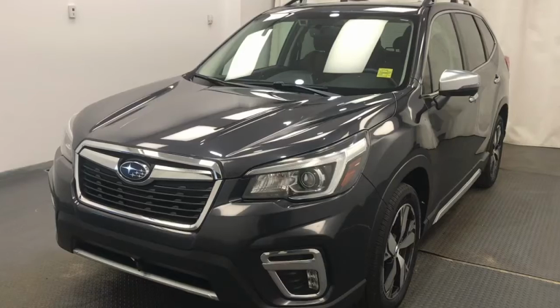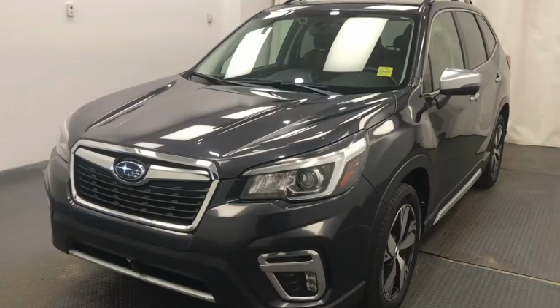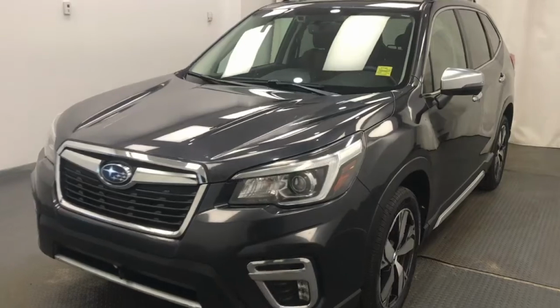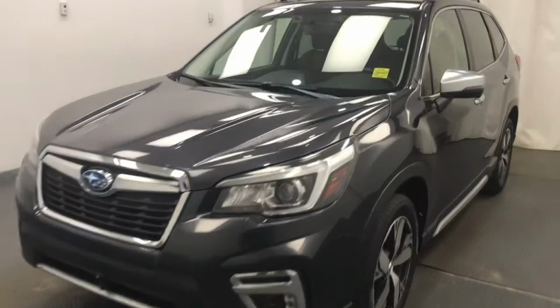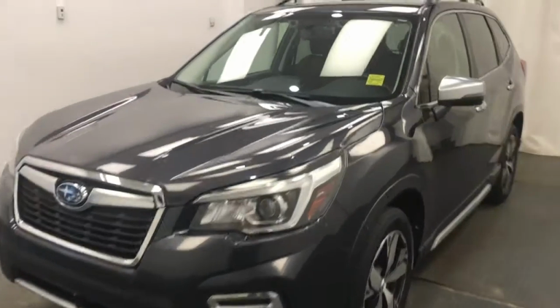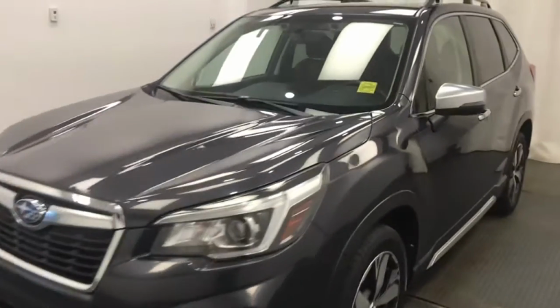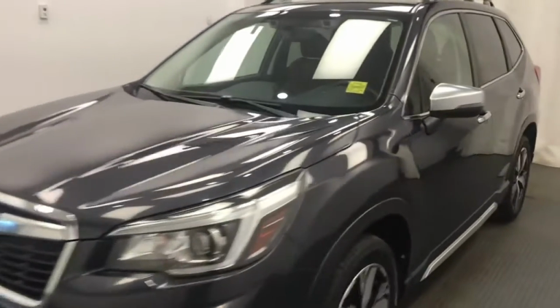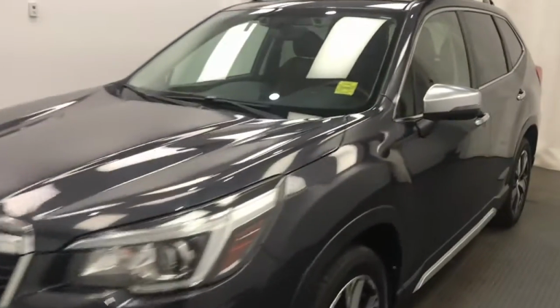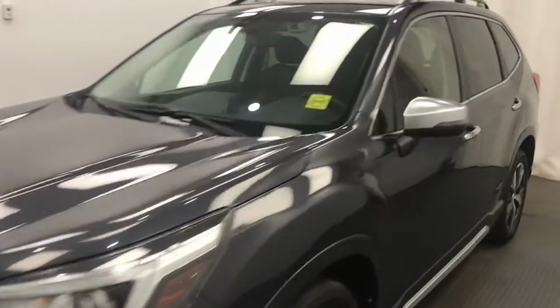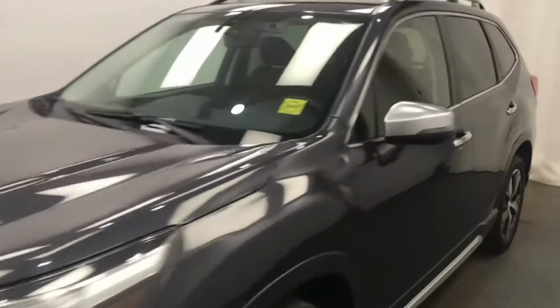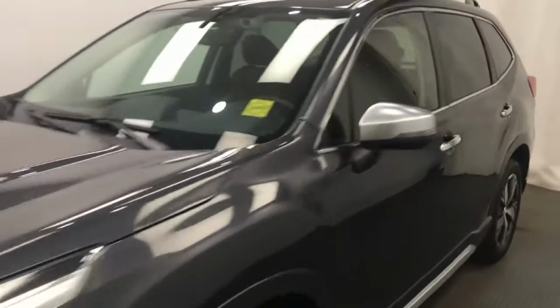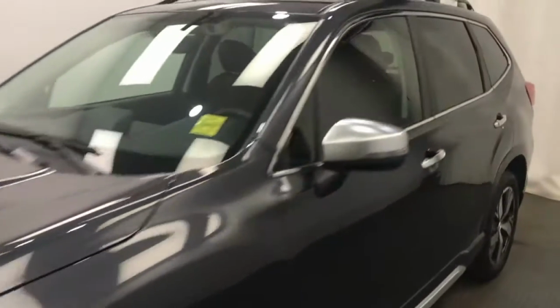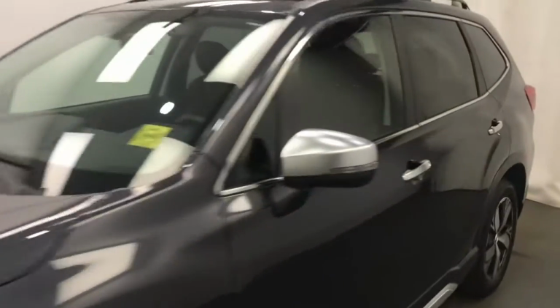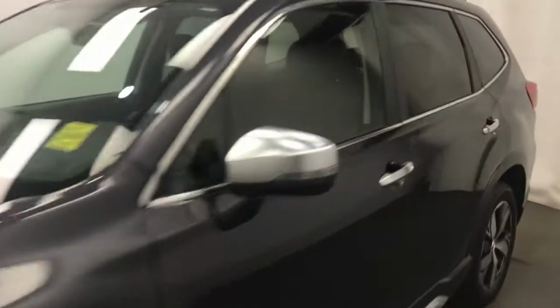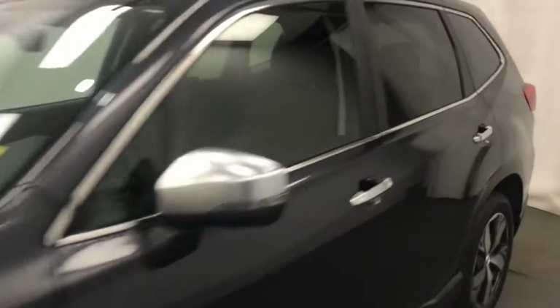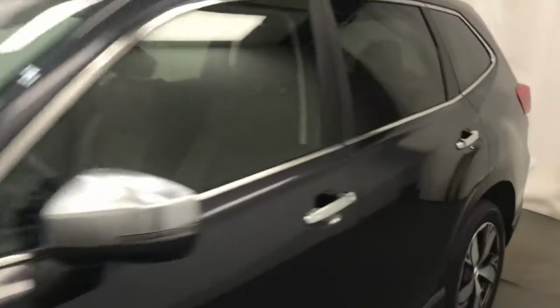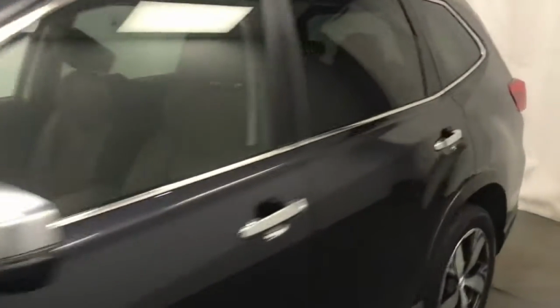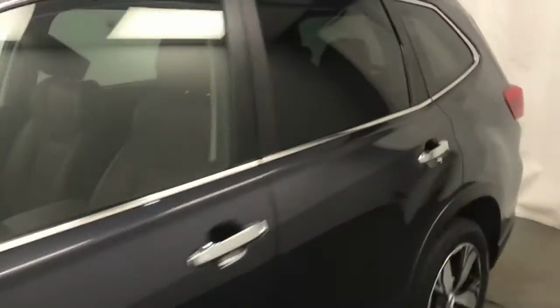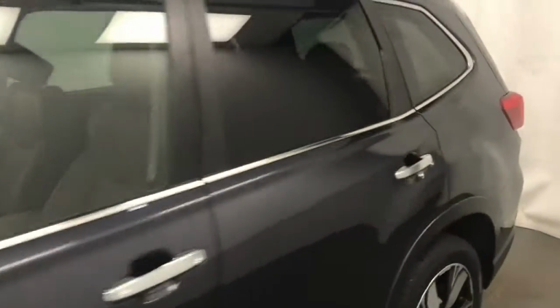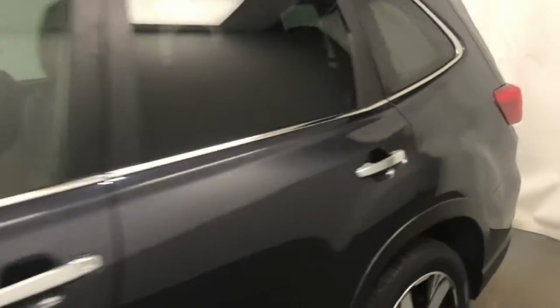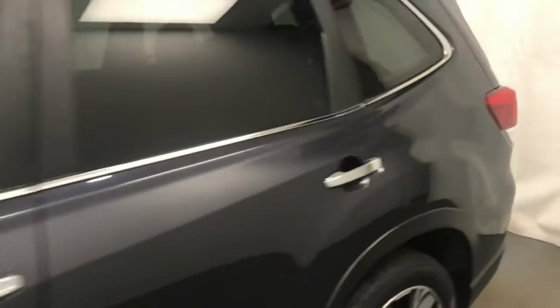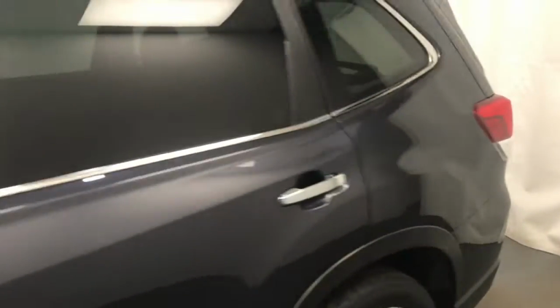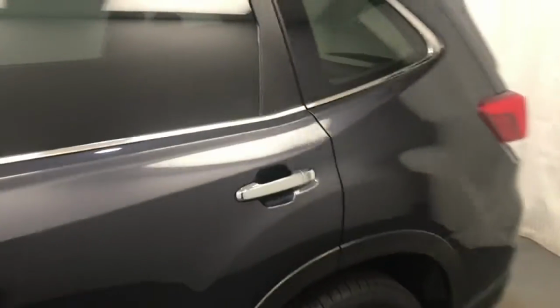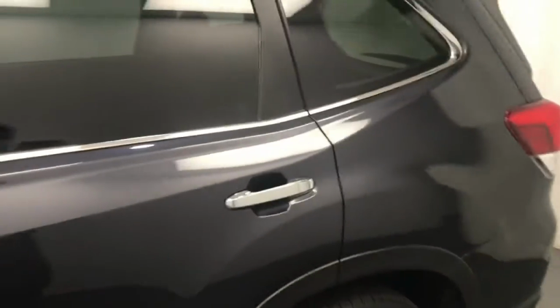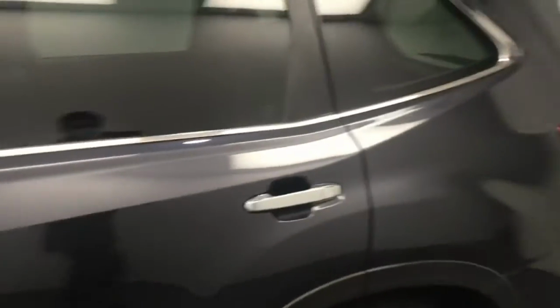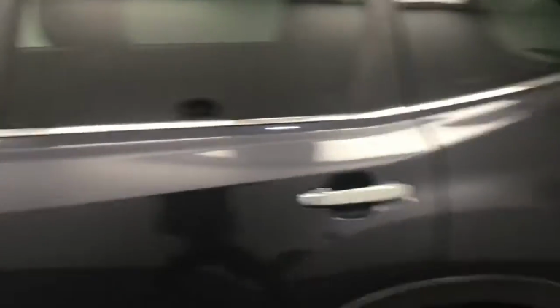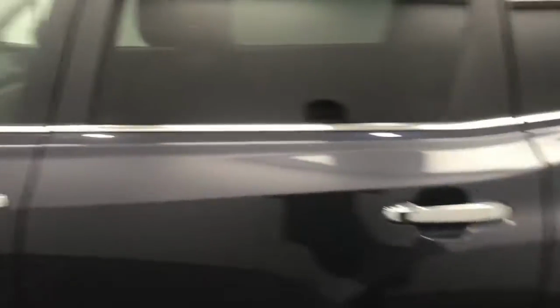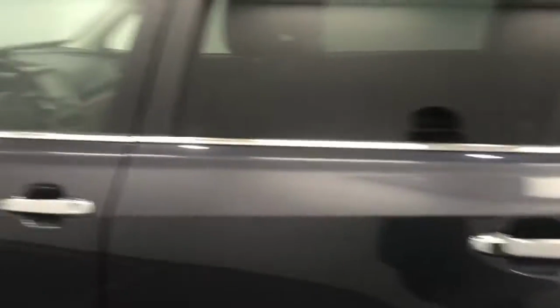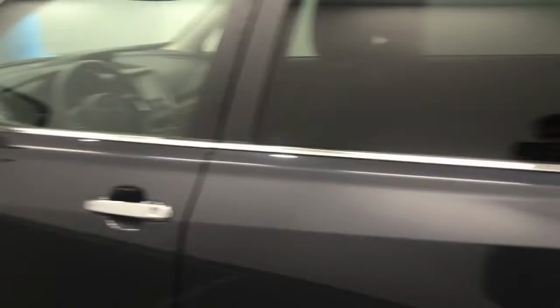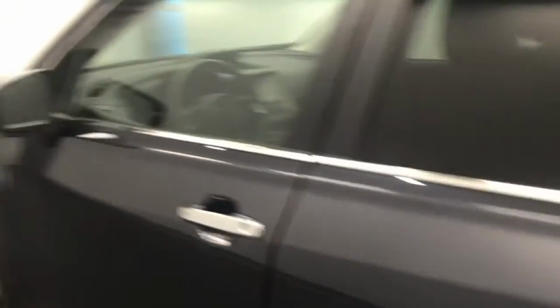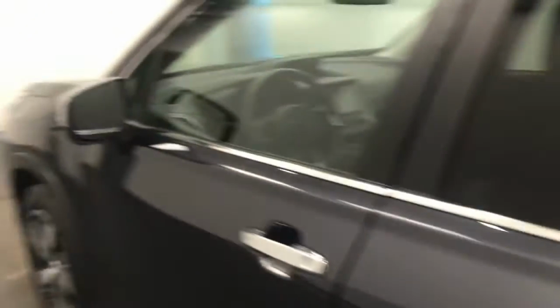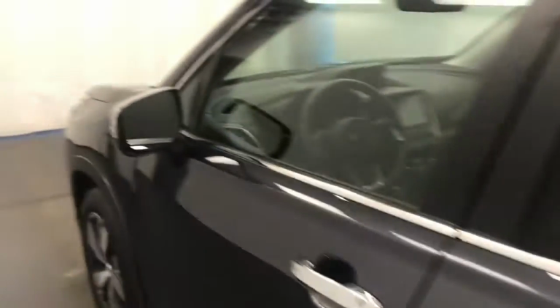Reviewing stock number 203682 on a 2019 Subaru Forester. Exterior color is gray.